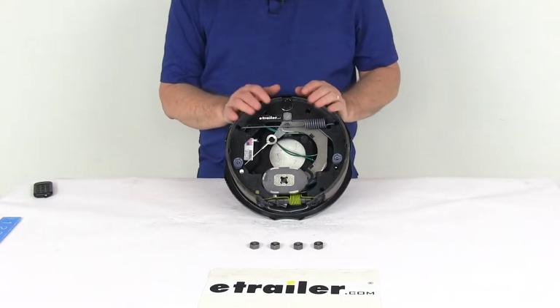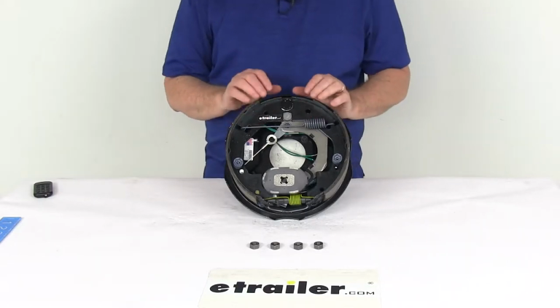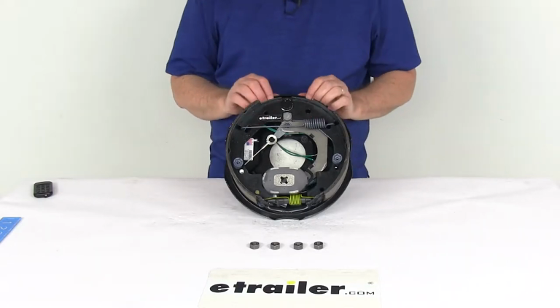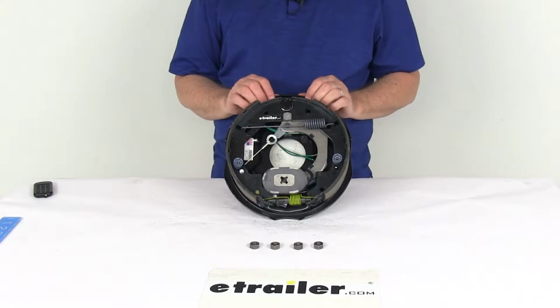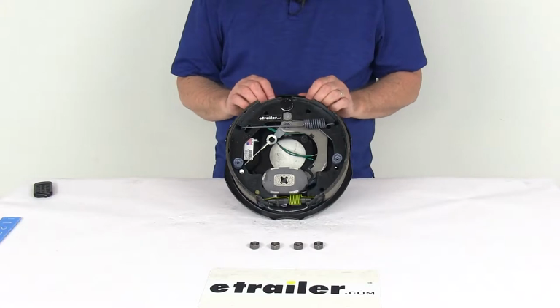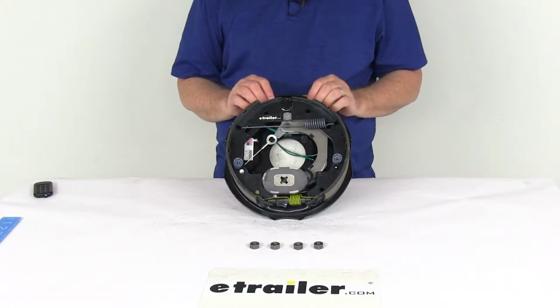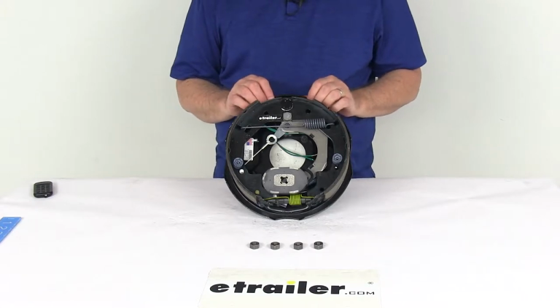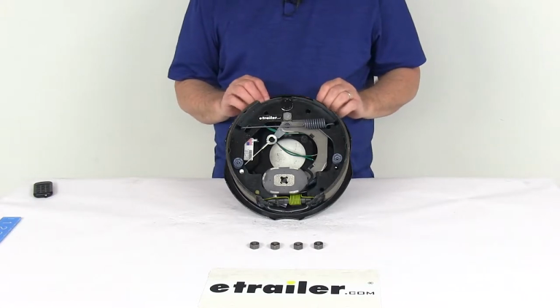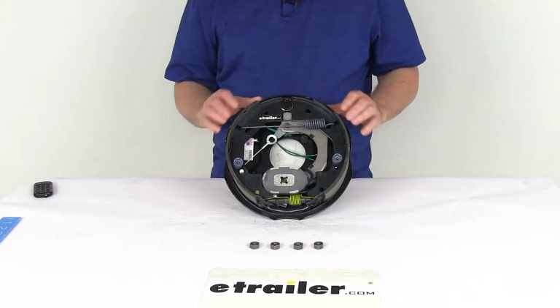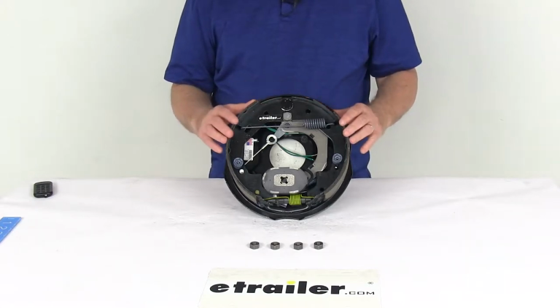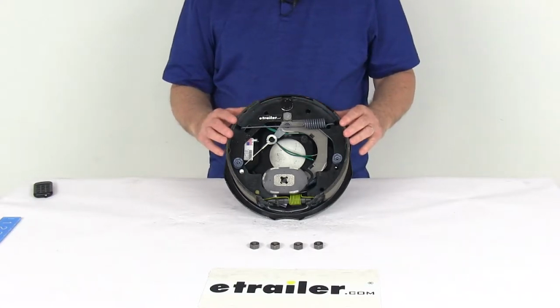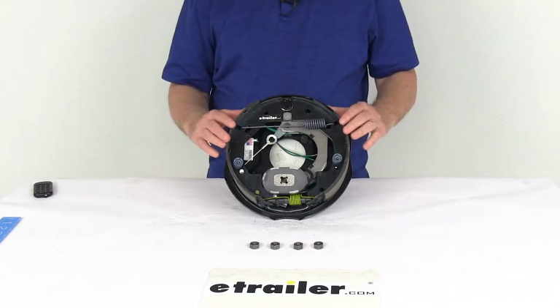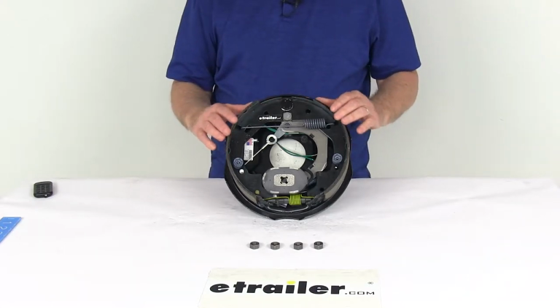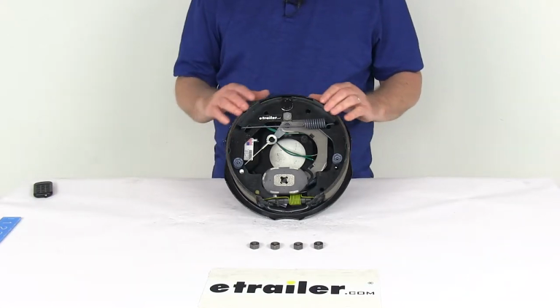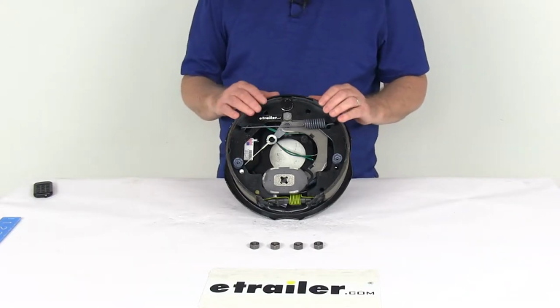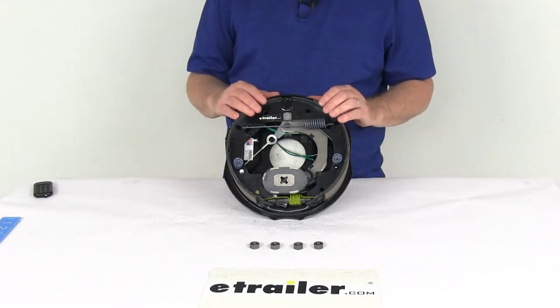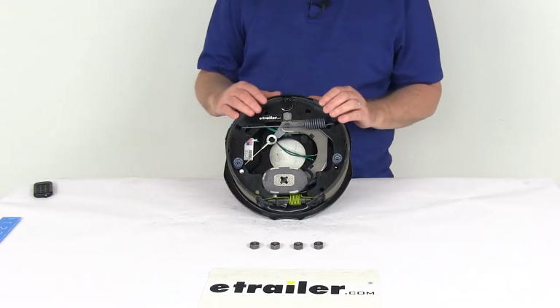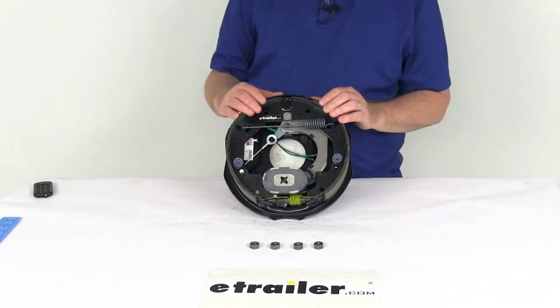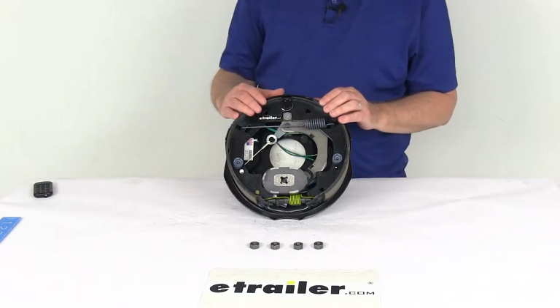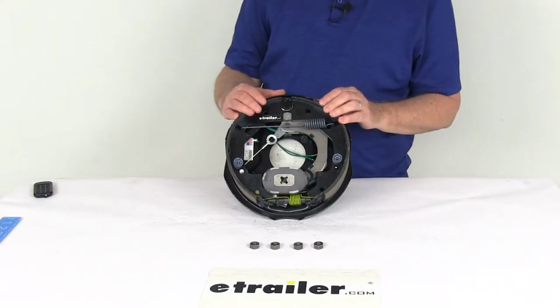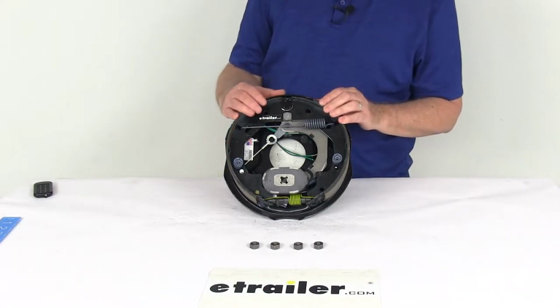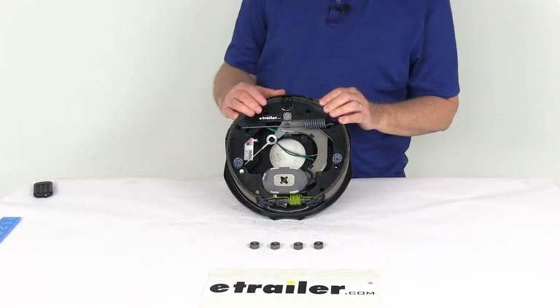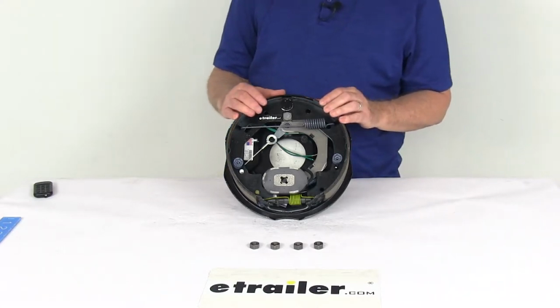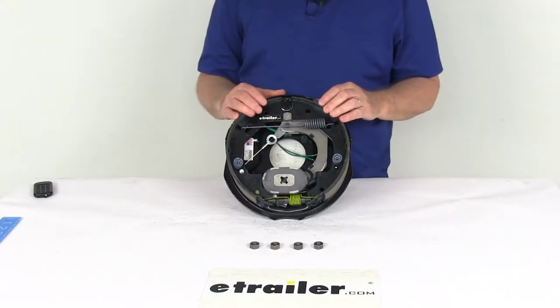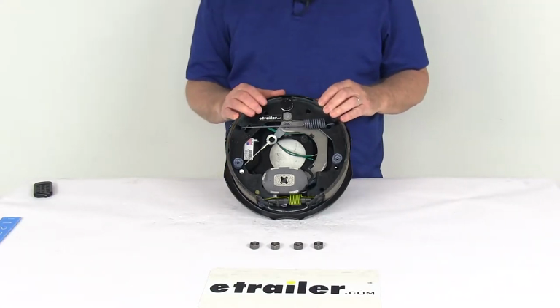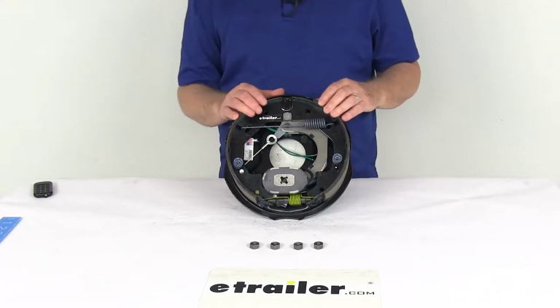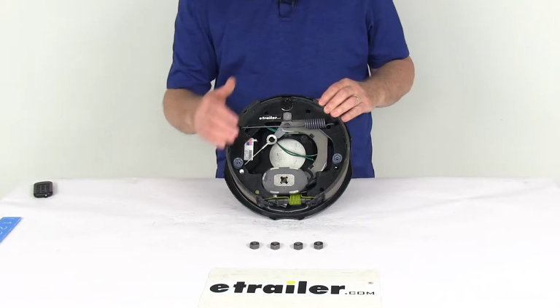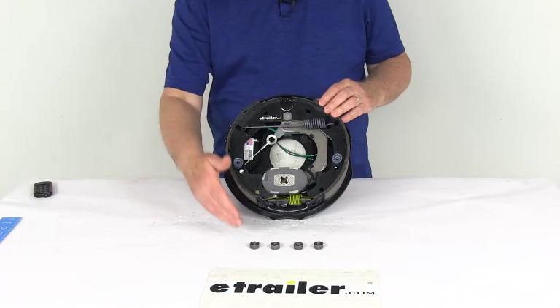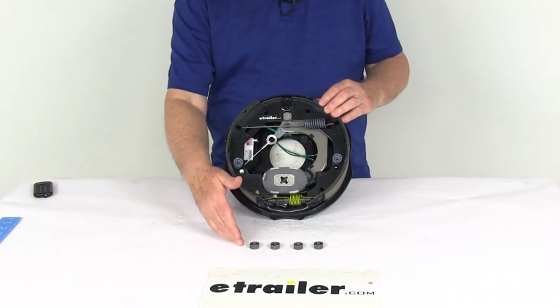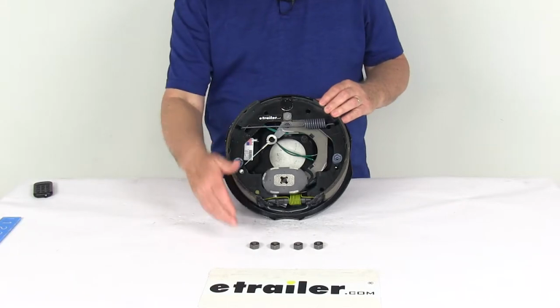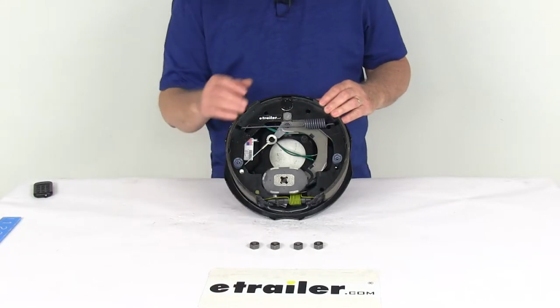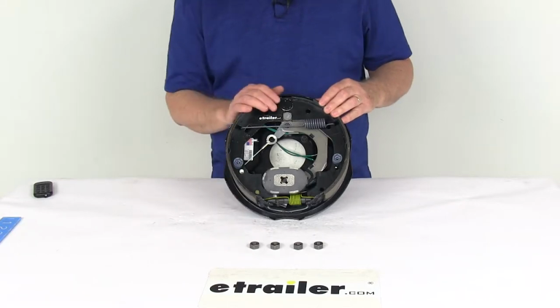This part includes one 10-inch by 2-and-1/4-inch right-hand passenger side electric trailer brake assembly with the mounting hardware.